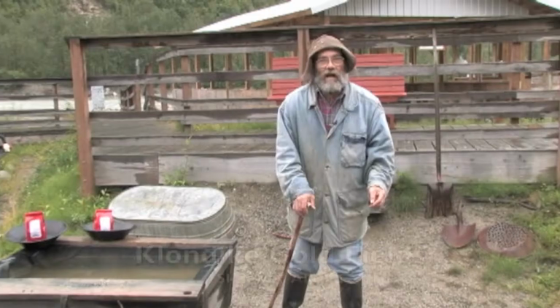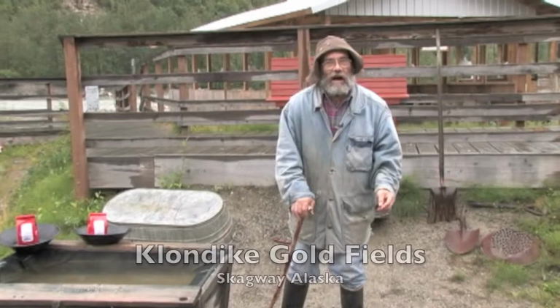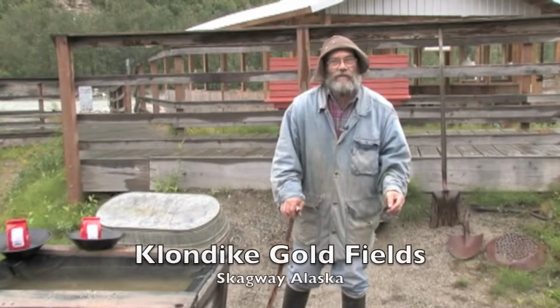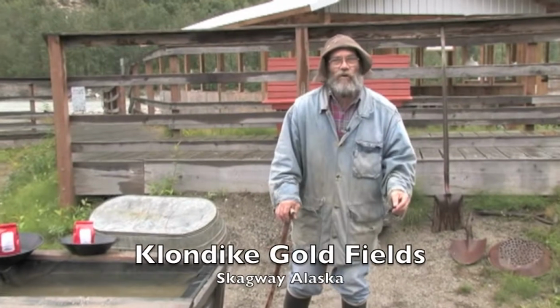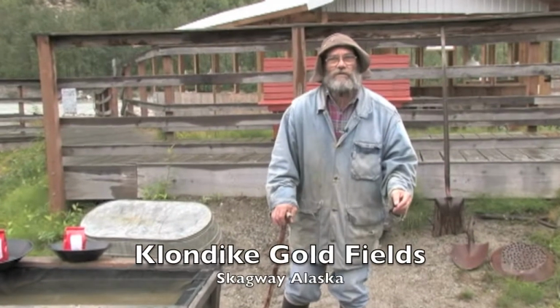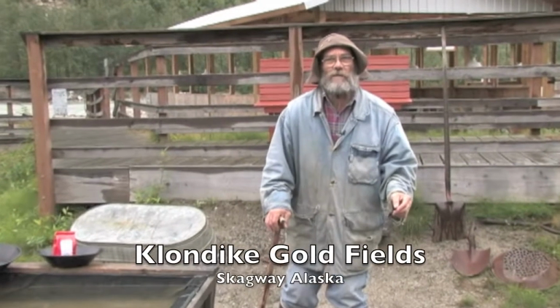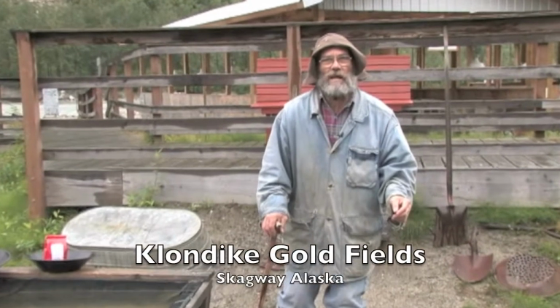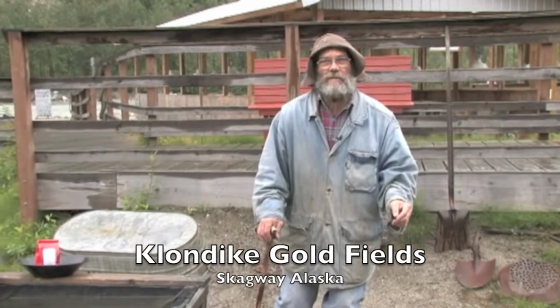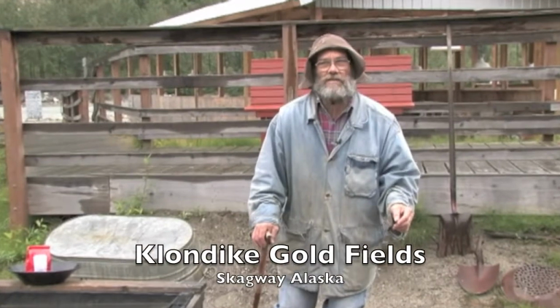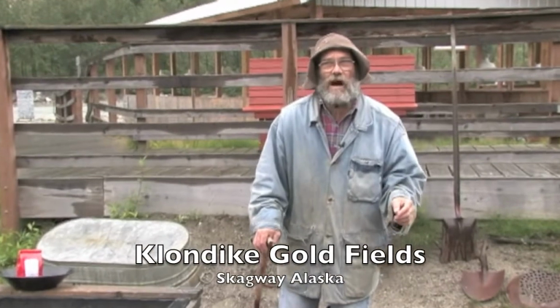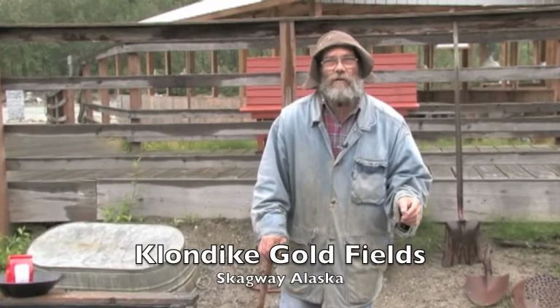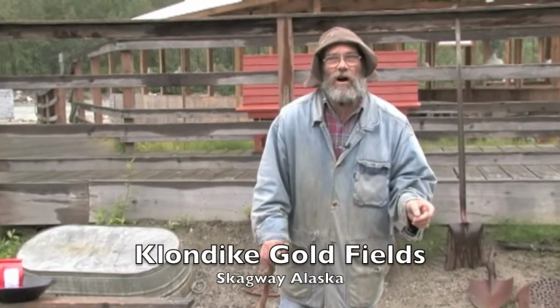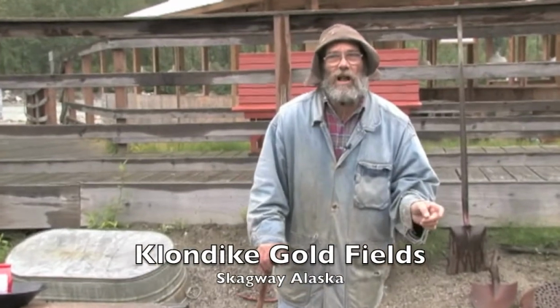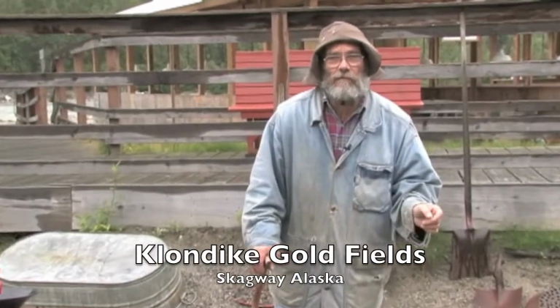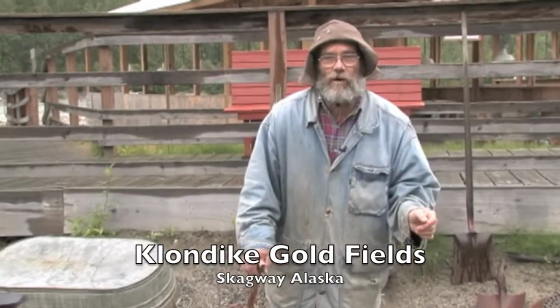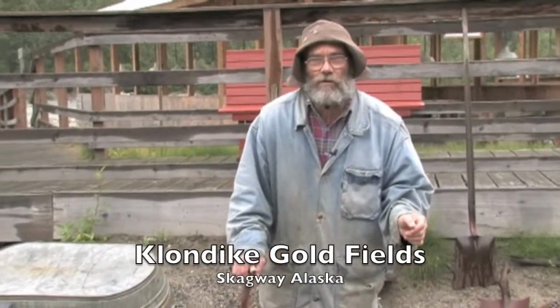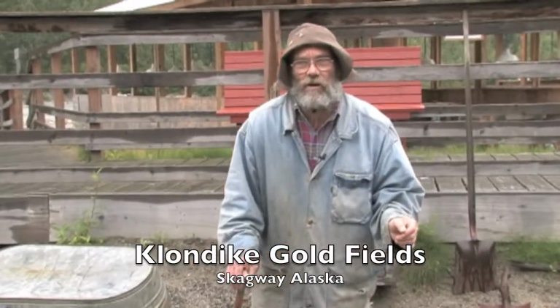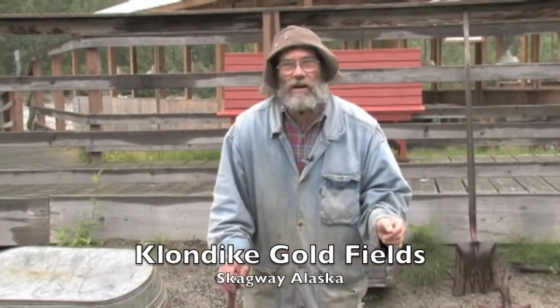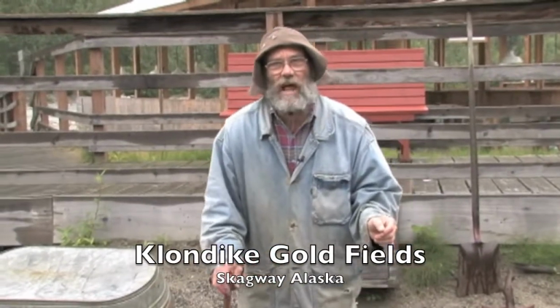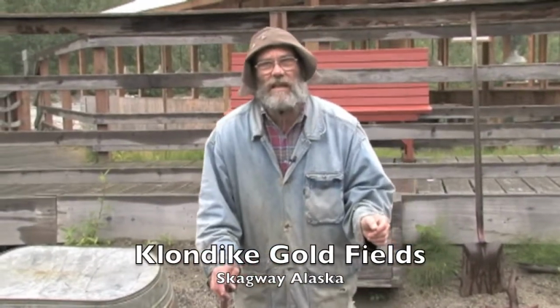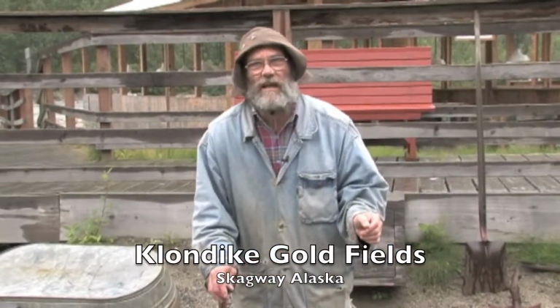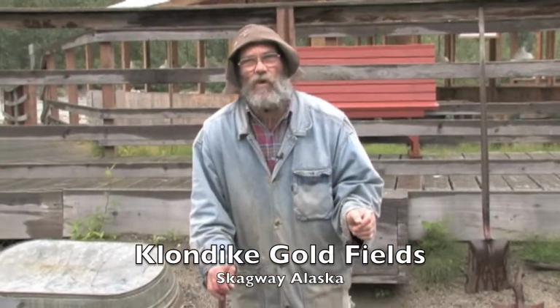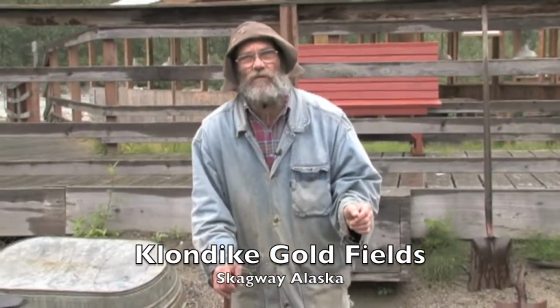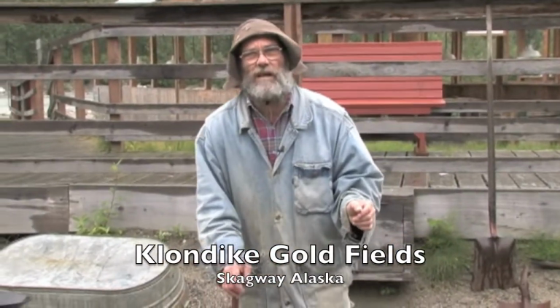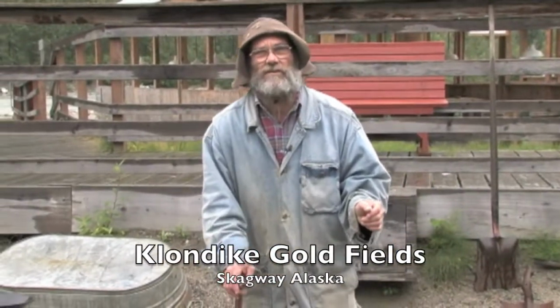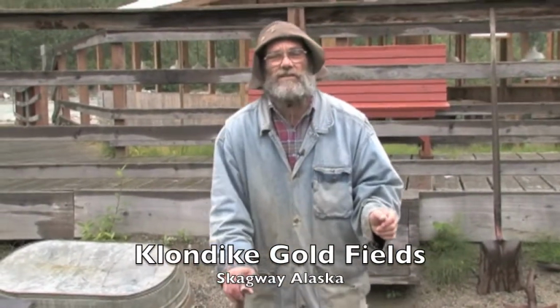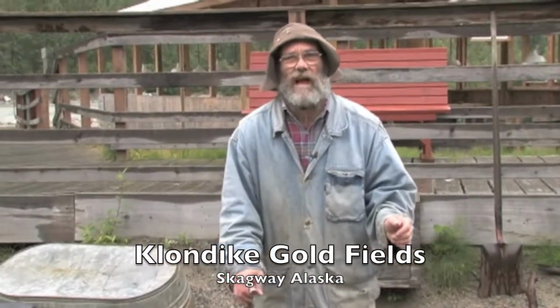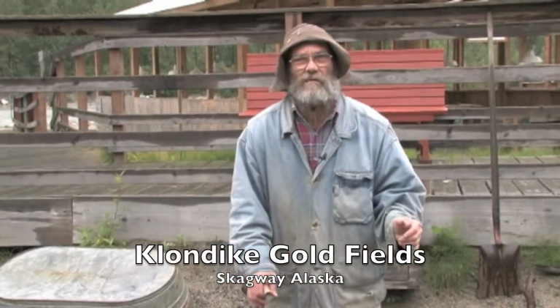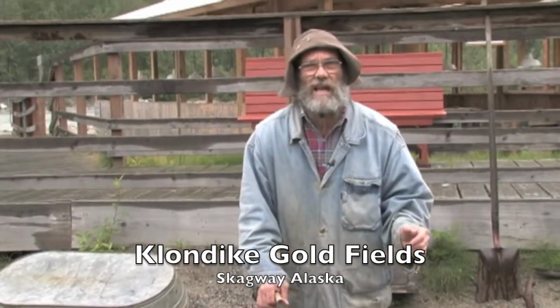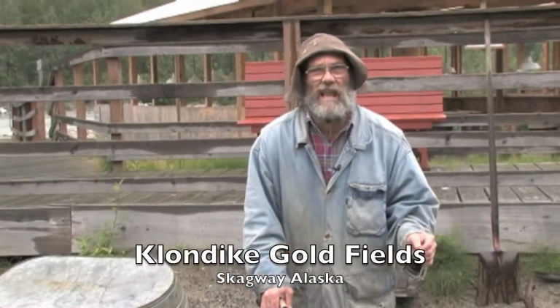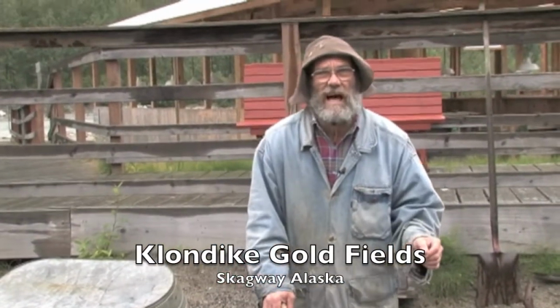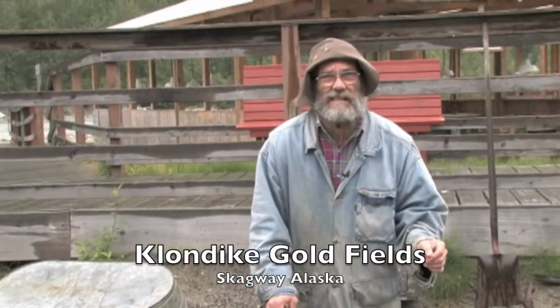Hi folks, my name is Tom Hall. I'm the owner here at Klondike Goldfields in Skagway, Alaska.